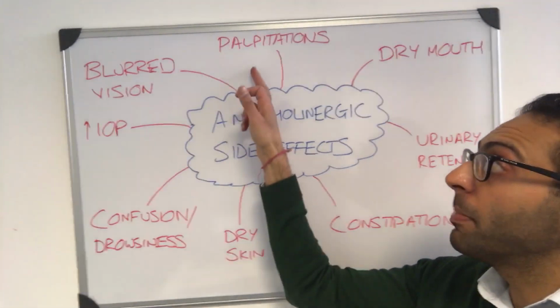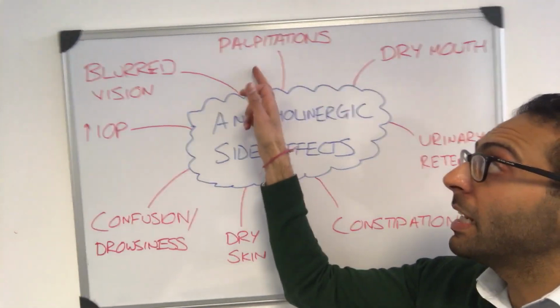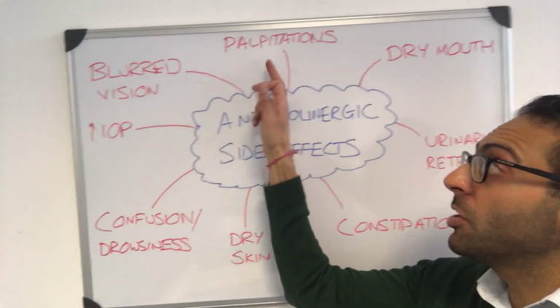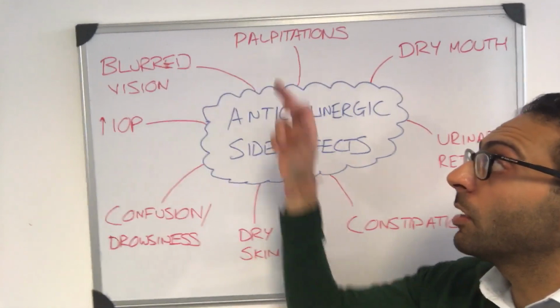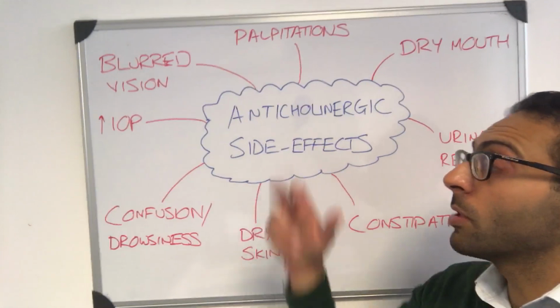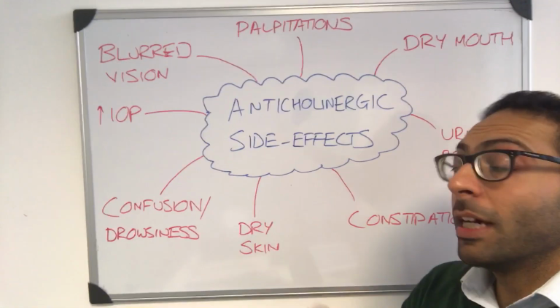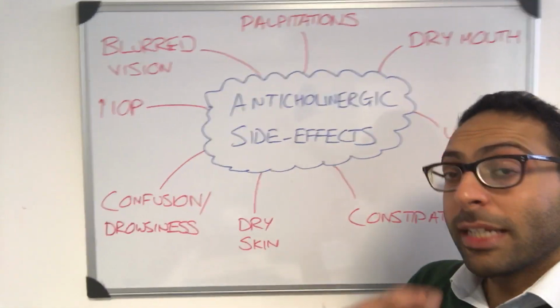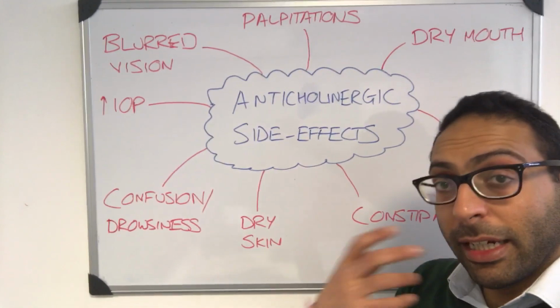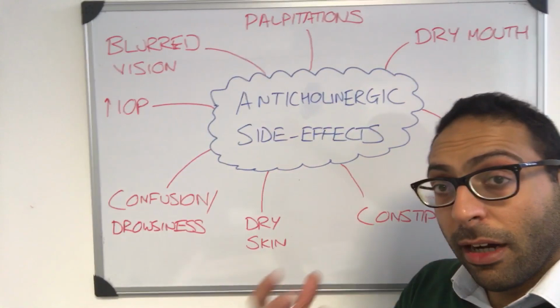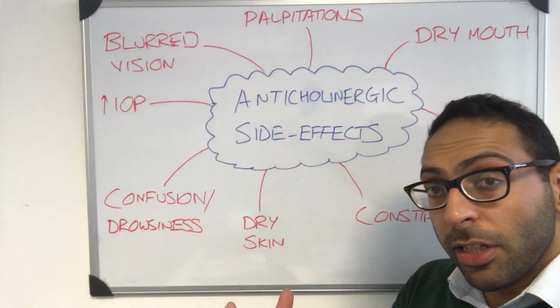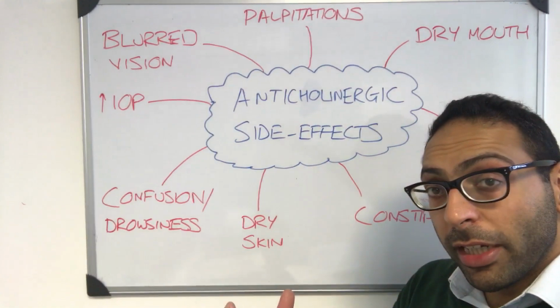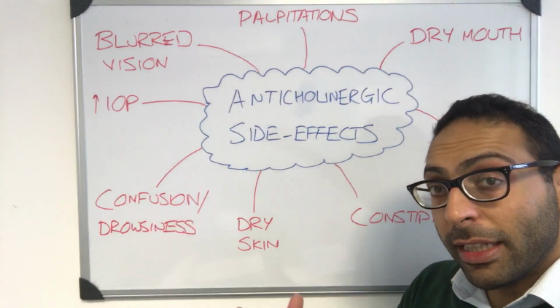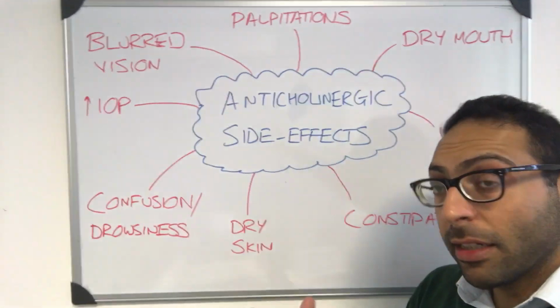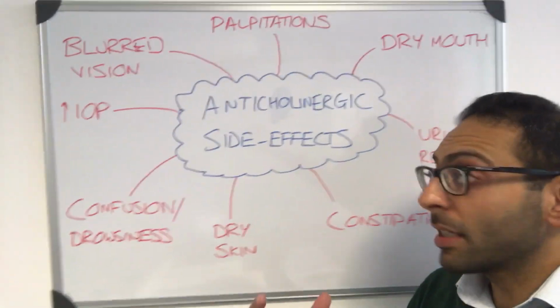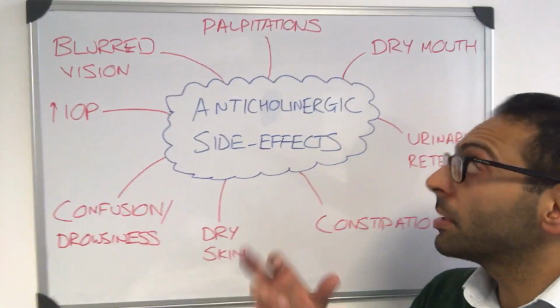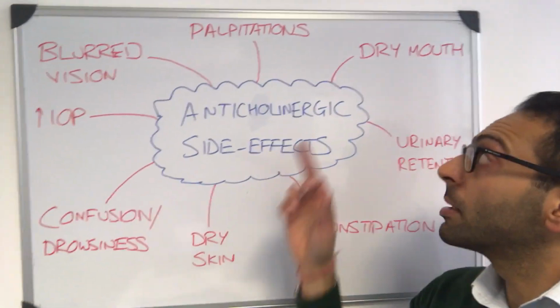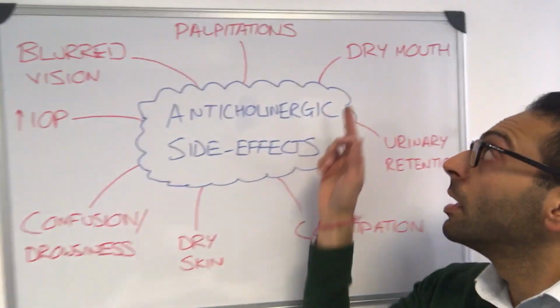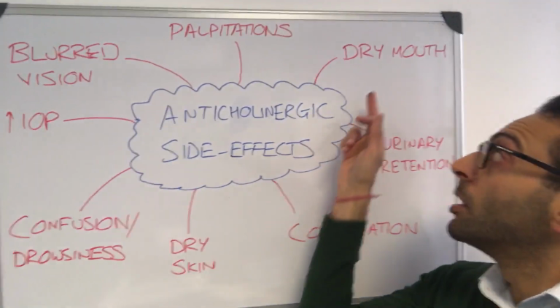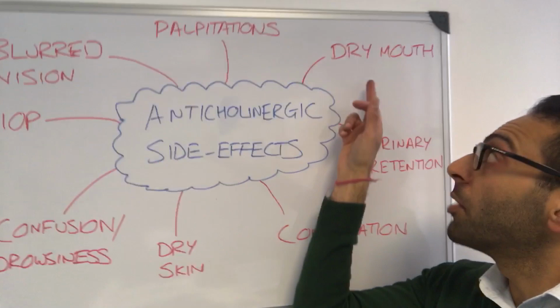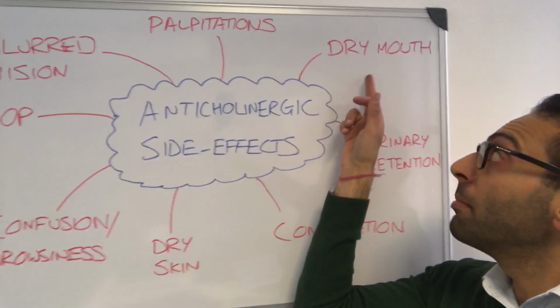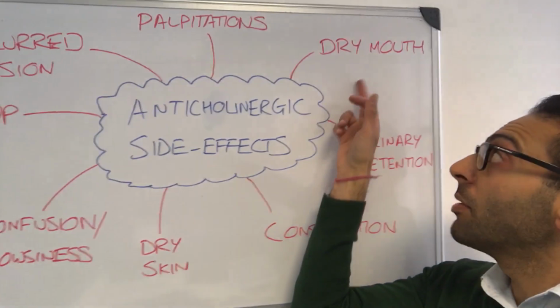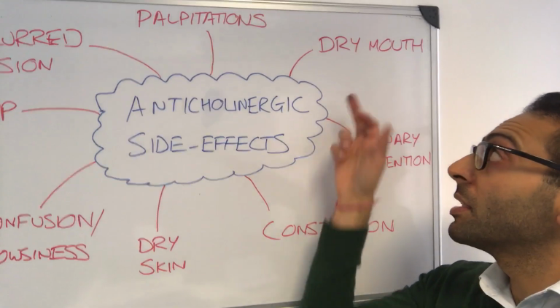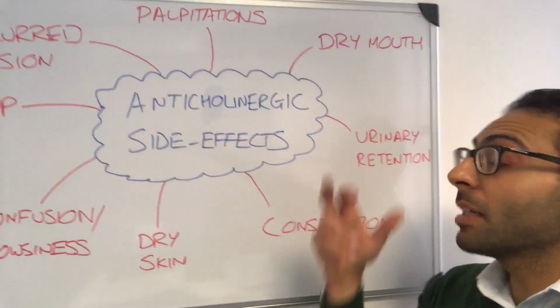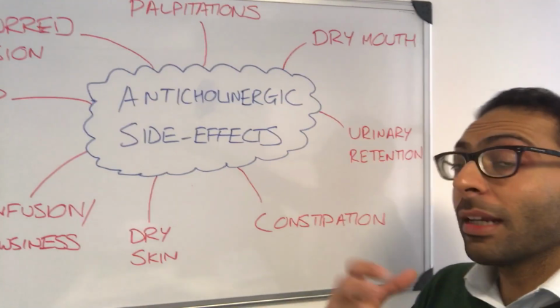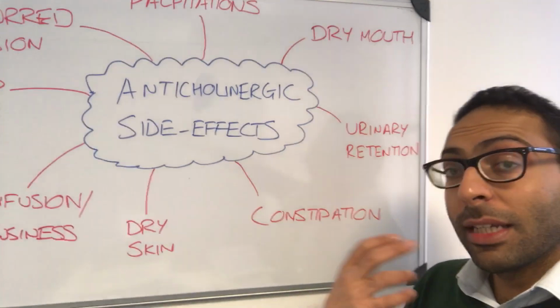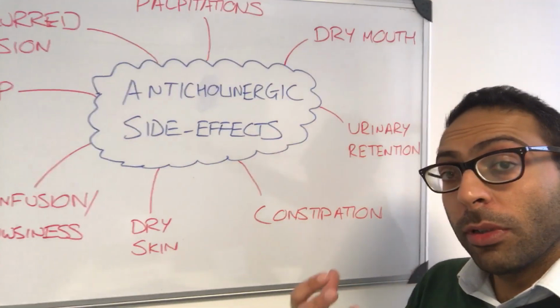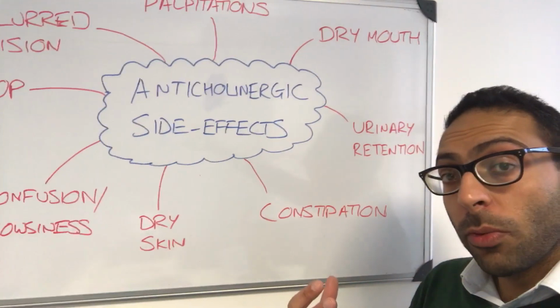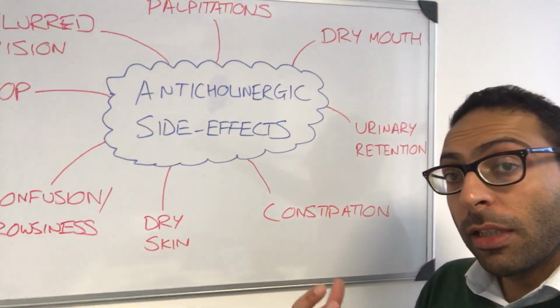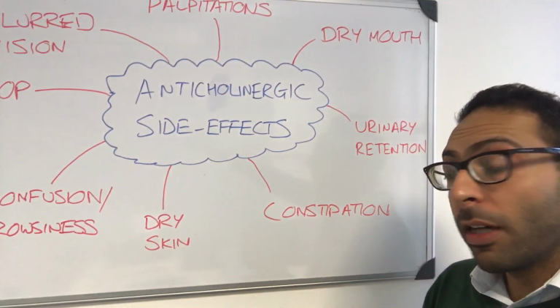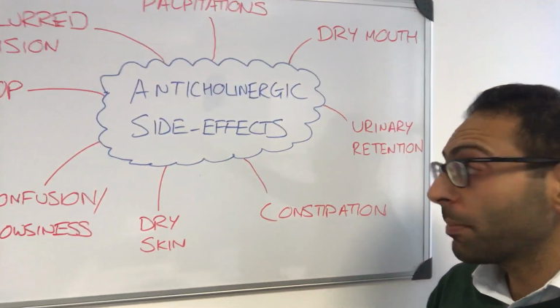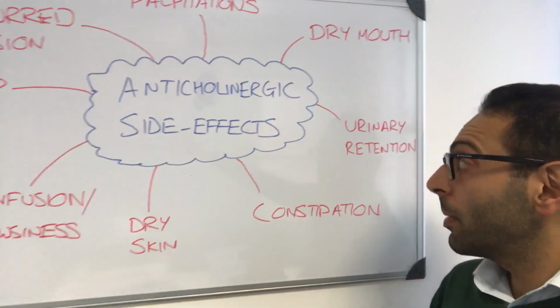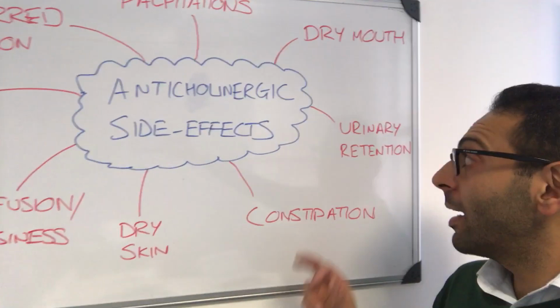Palpitations — it can cause tachycardia, so you can get these kinds of cardiac symptoms. Dry mouth is another classic one that's worth advising people about.